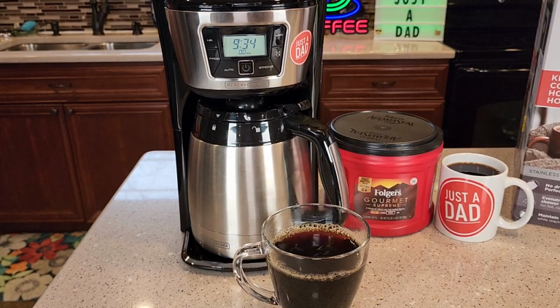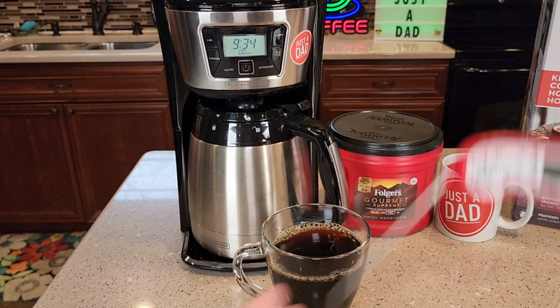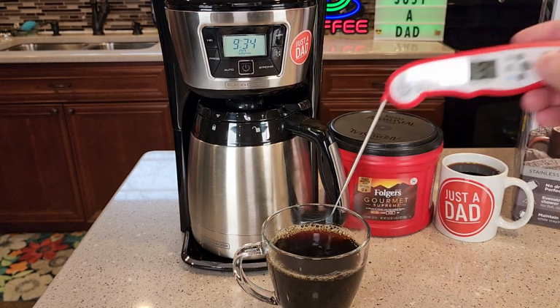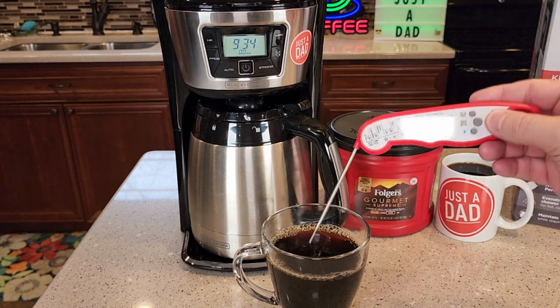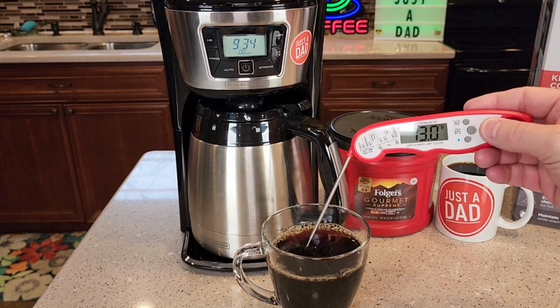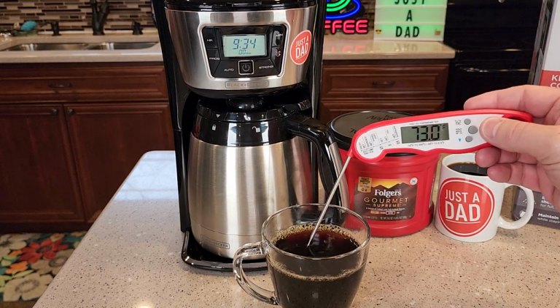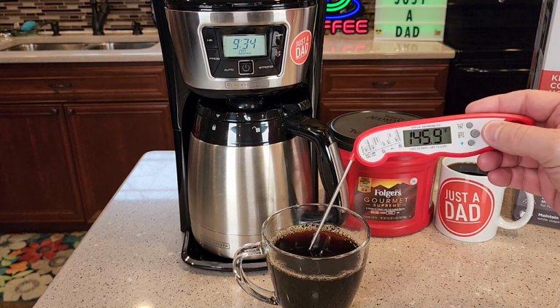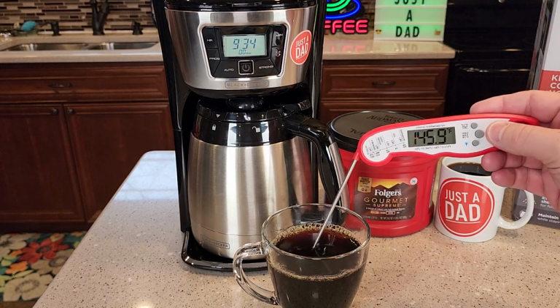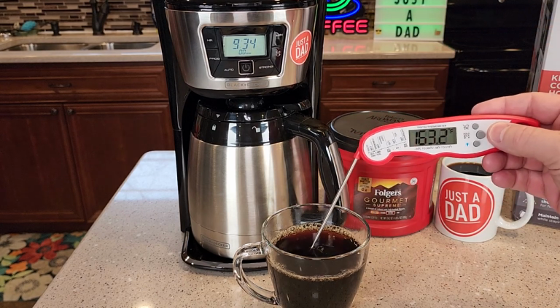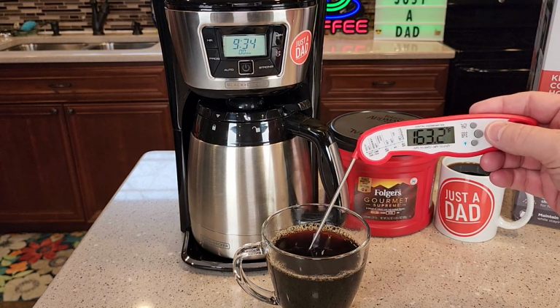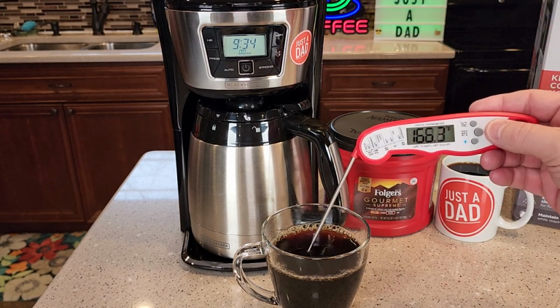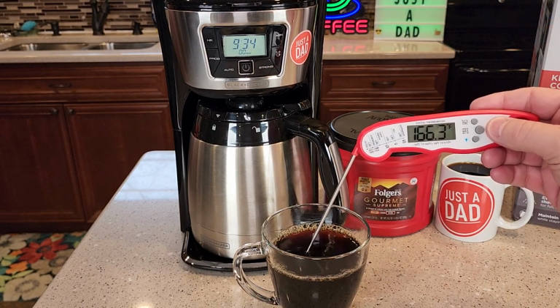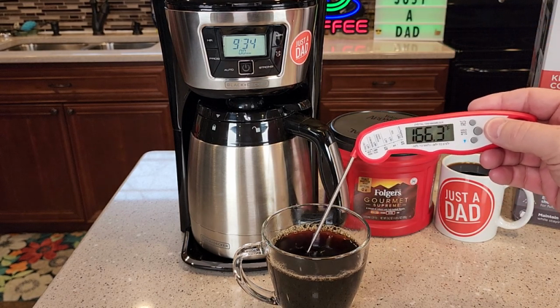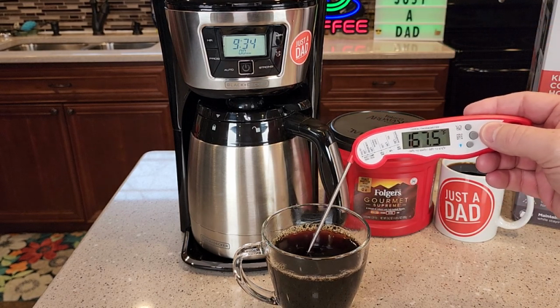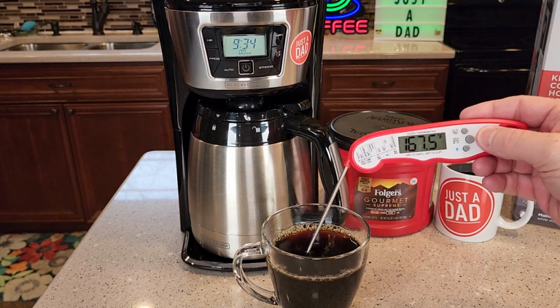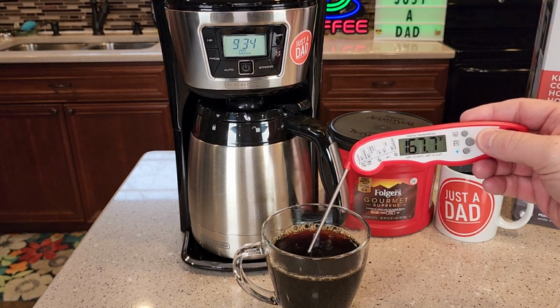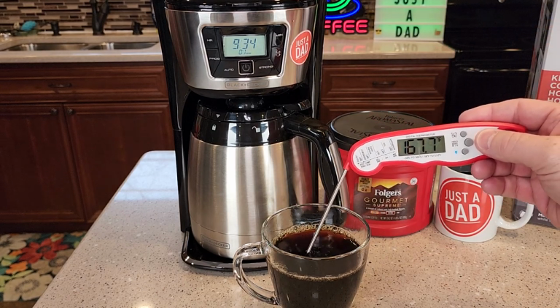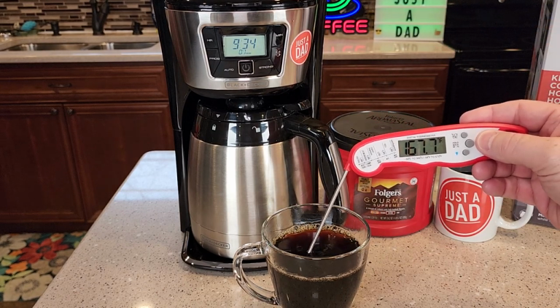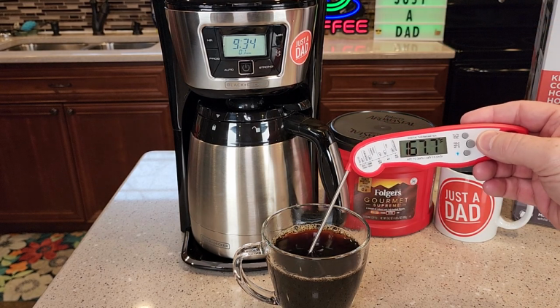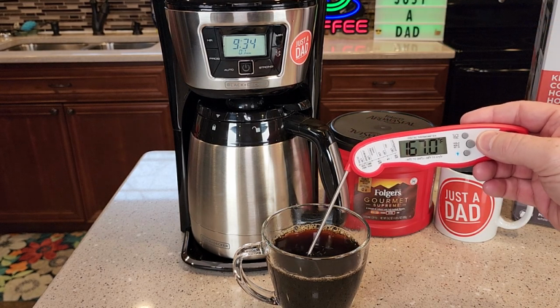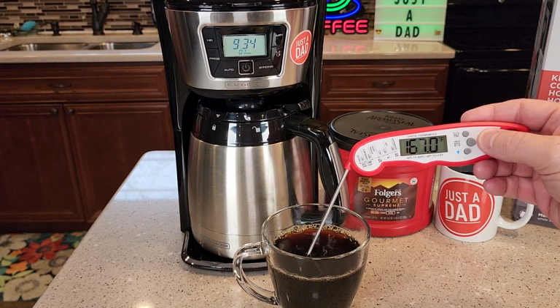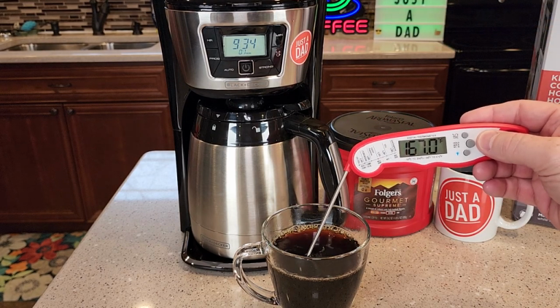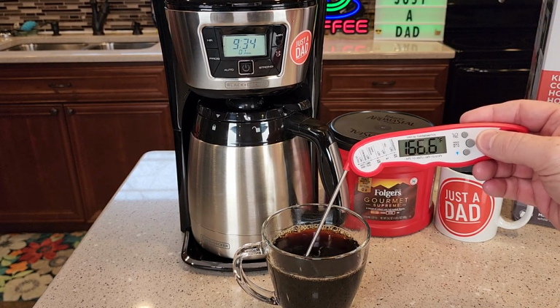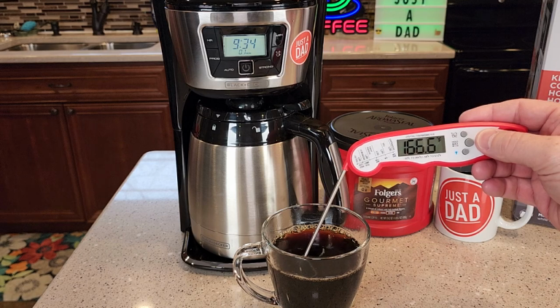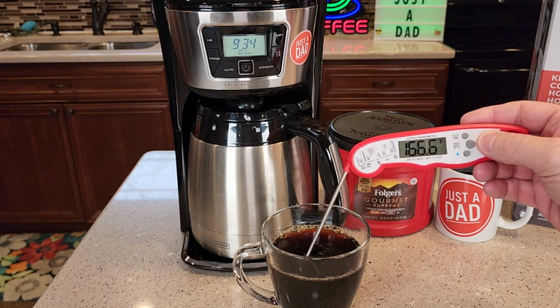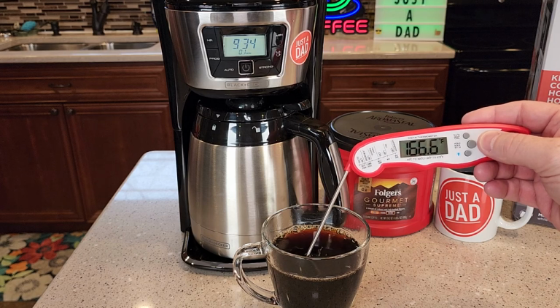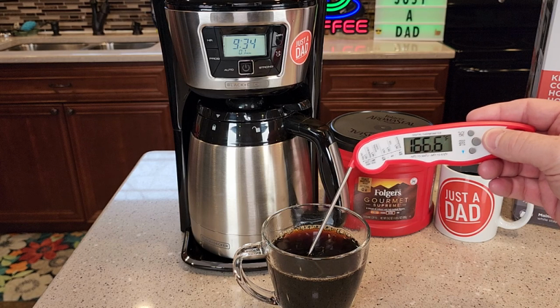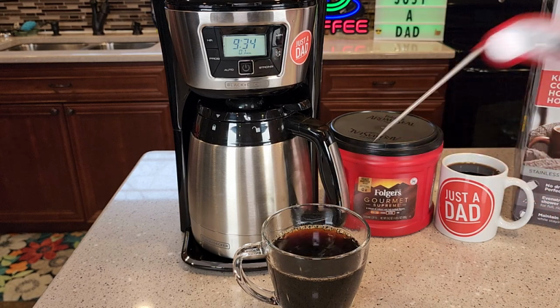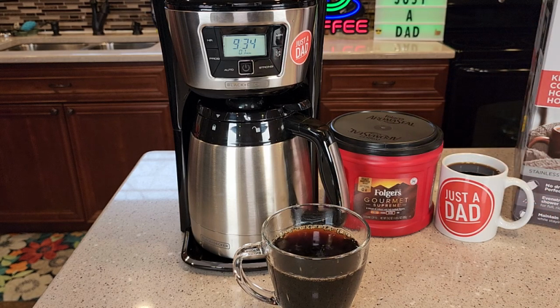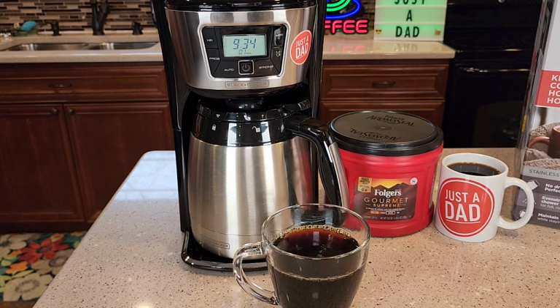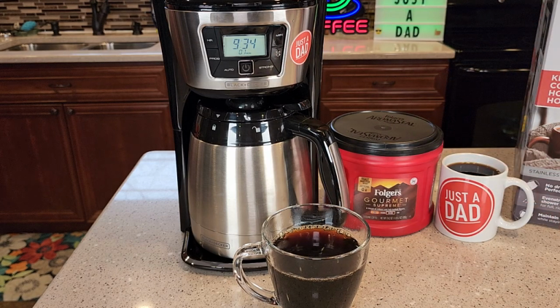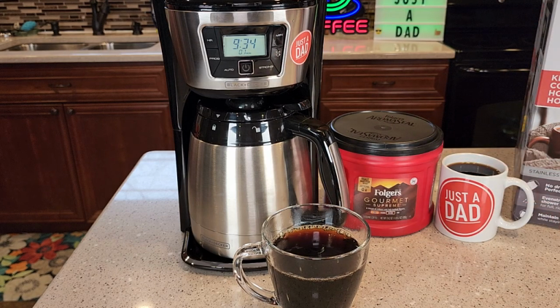Let's see how hot that cup of coffee is — 167, 168 degrees. That's a really hot cup of coffee.